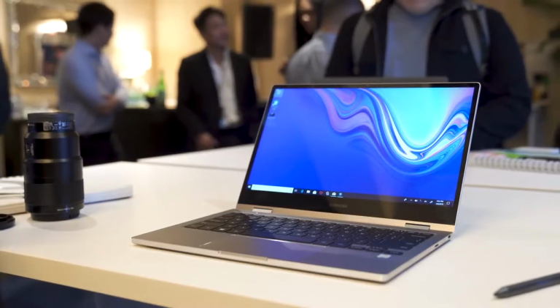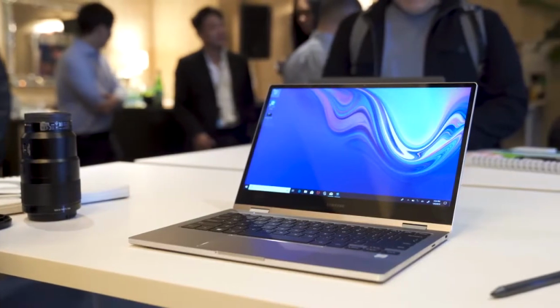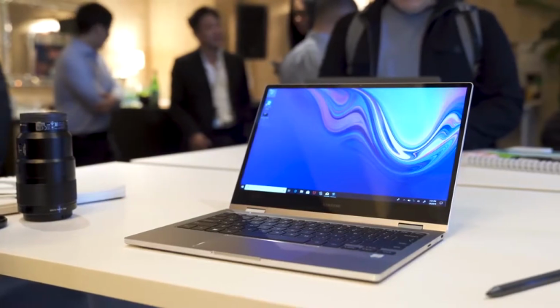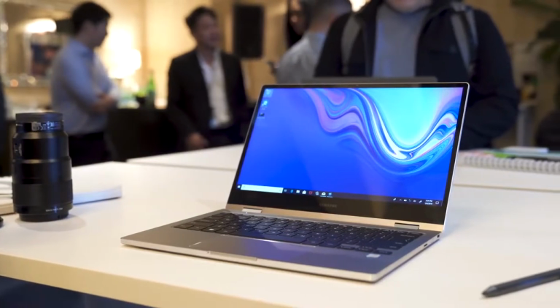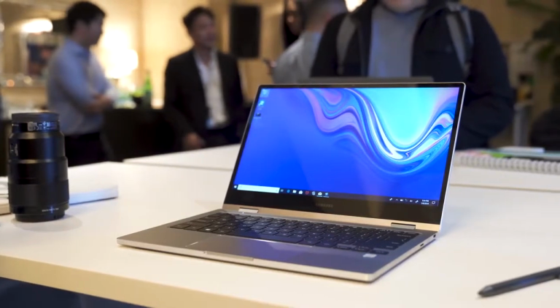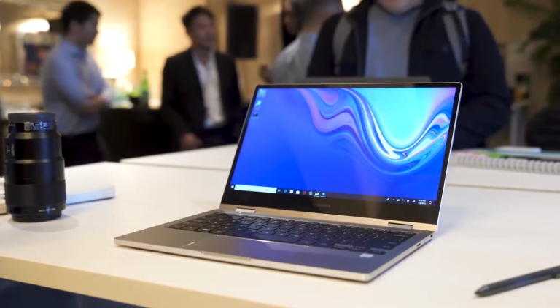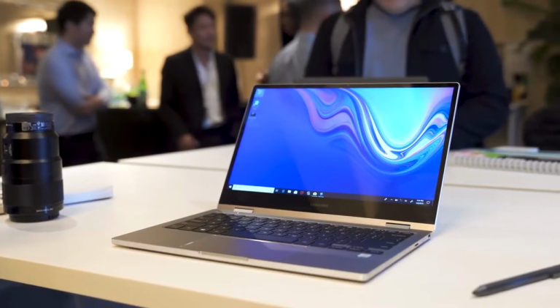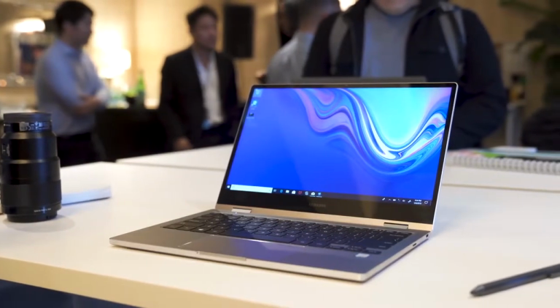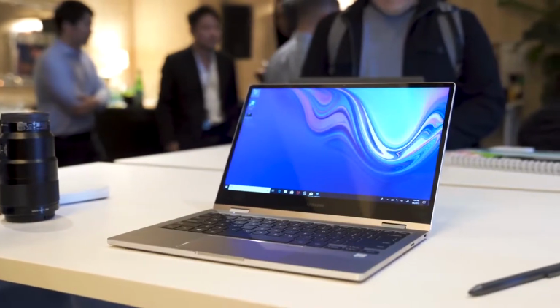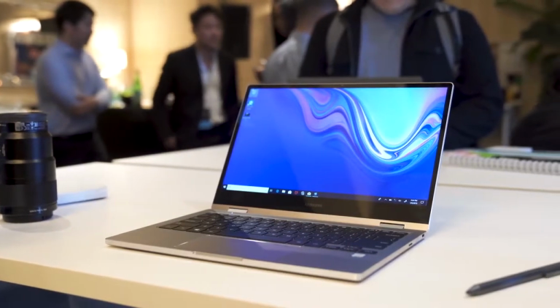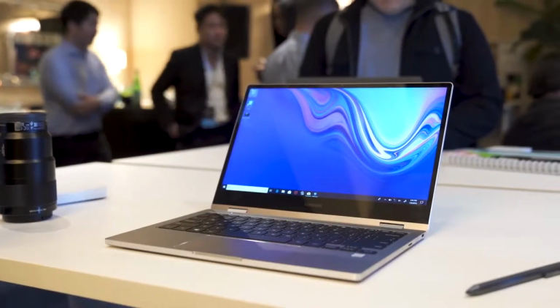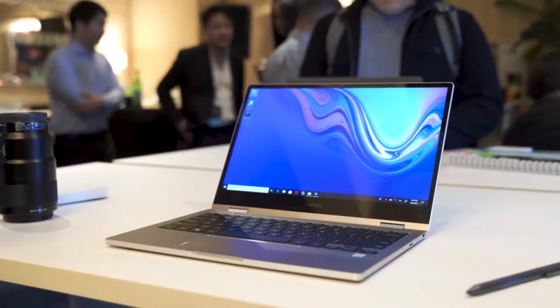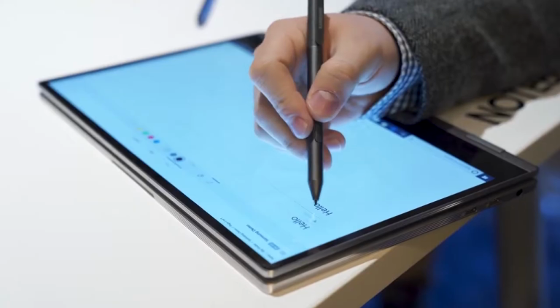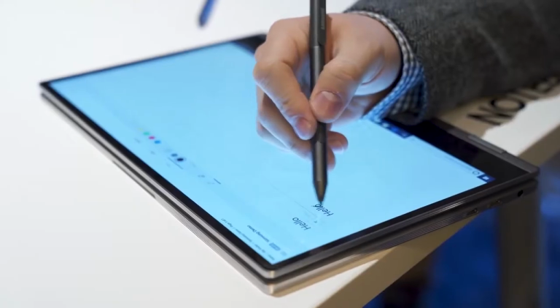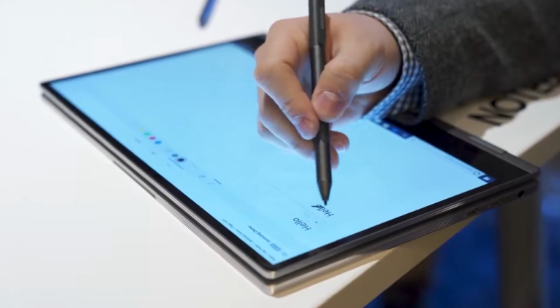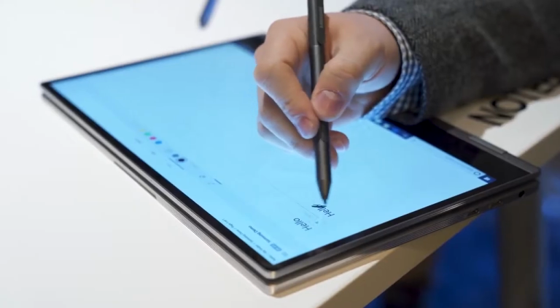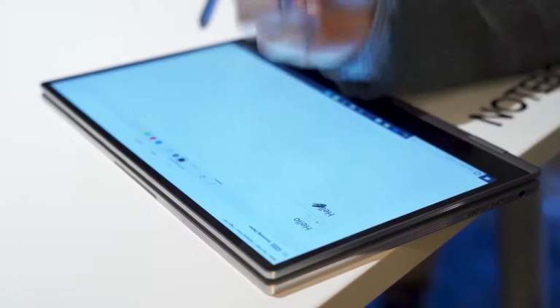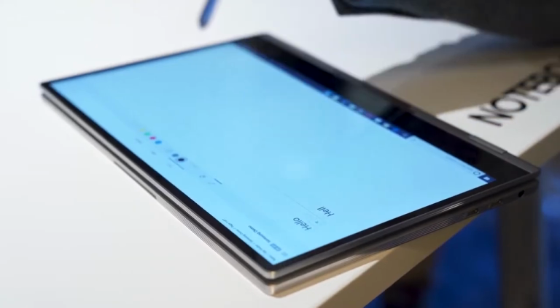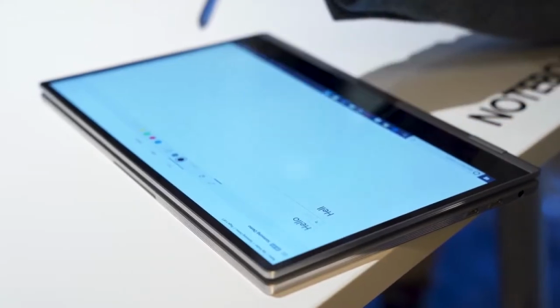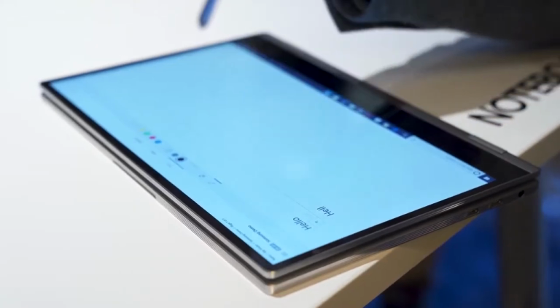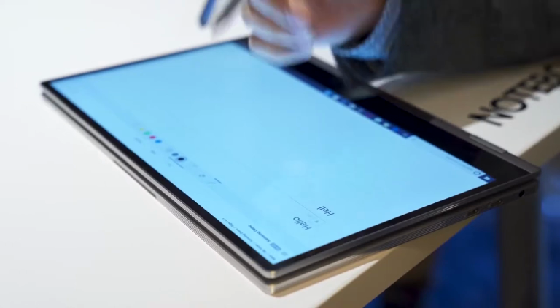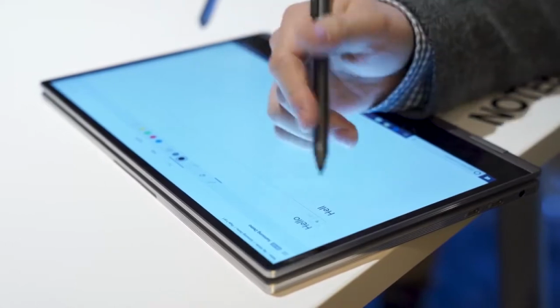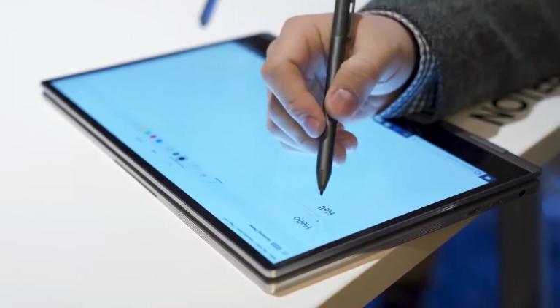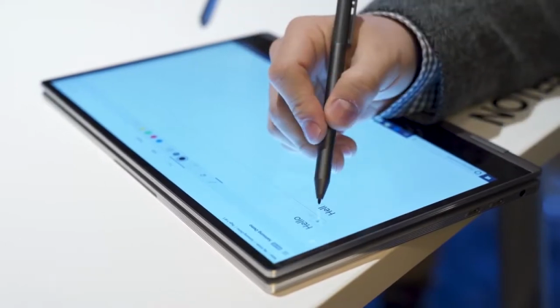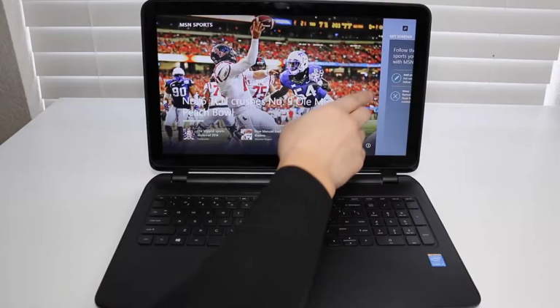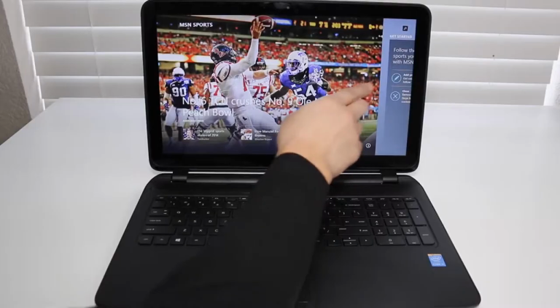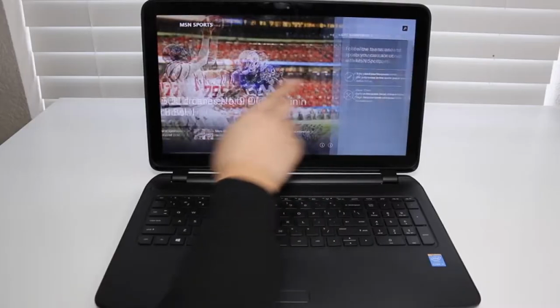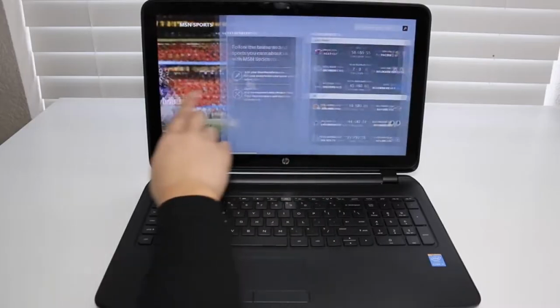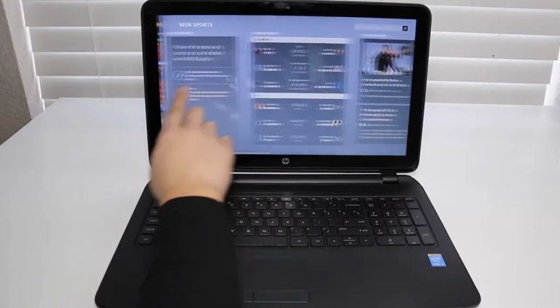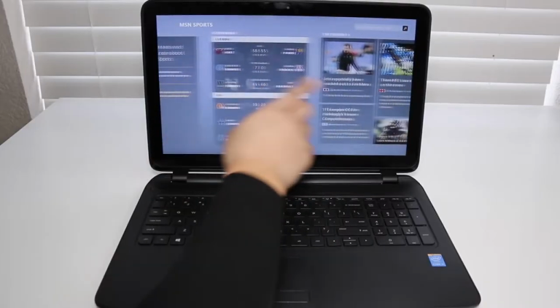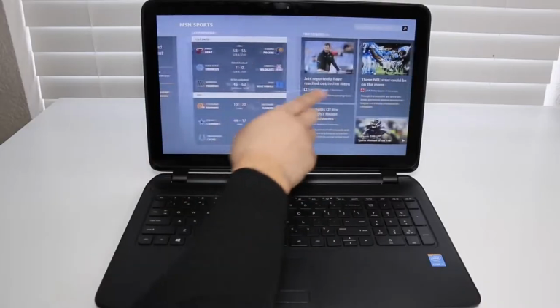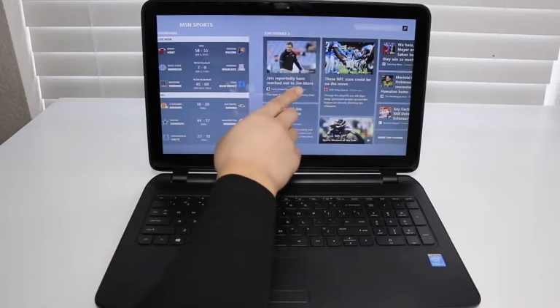2-in-1 laptops use a revolutionary concept that blends traditional computing with the power of touch.